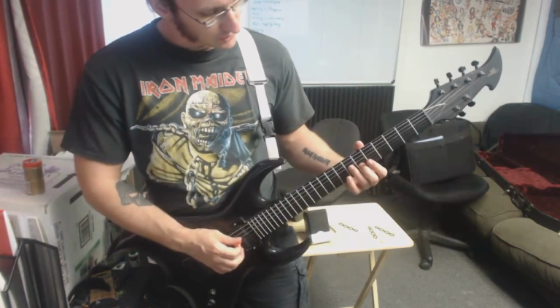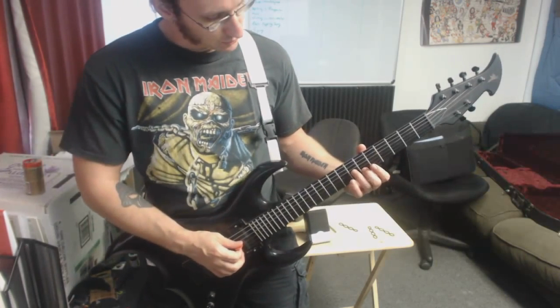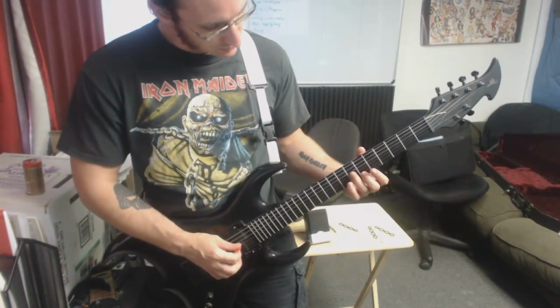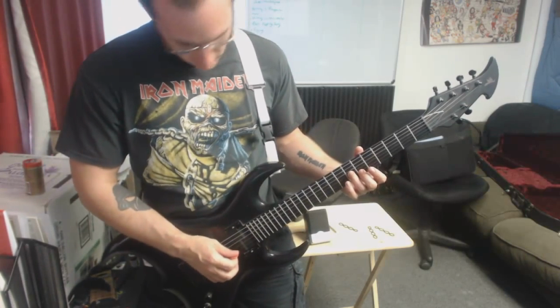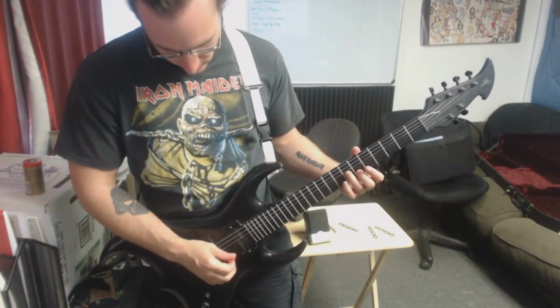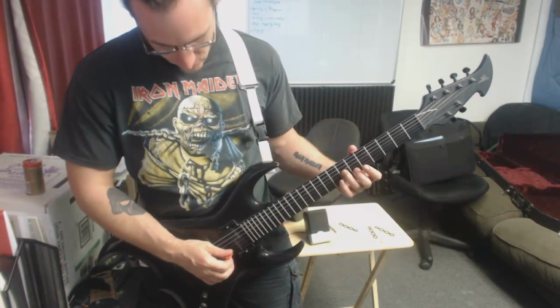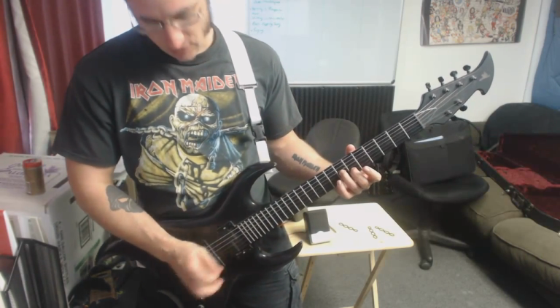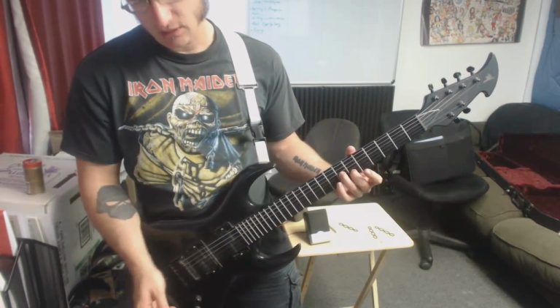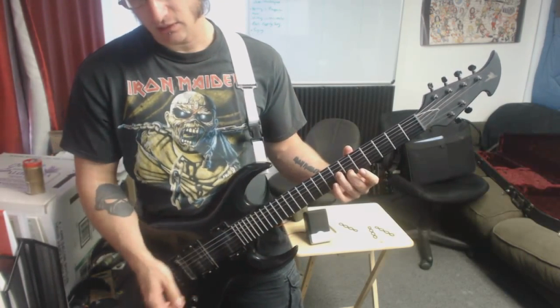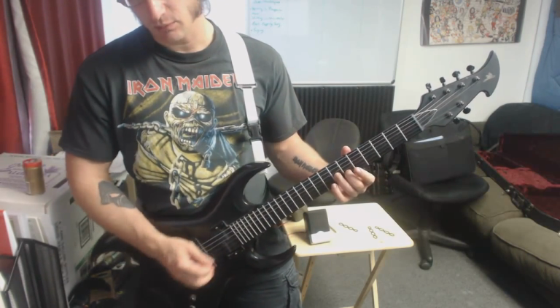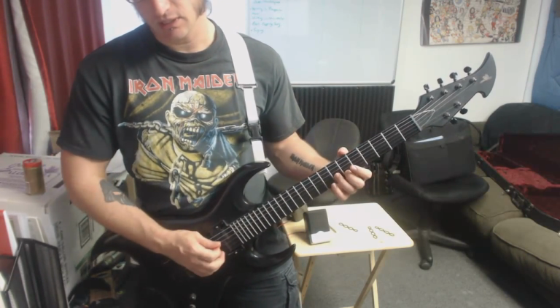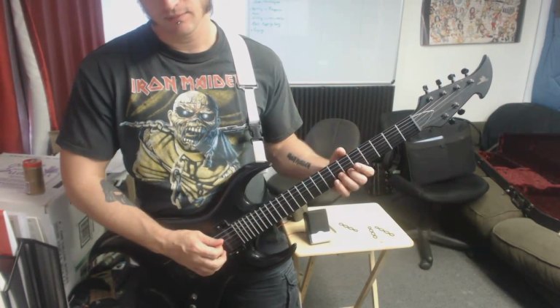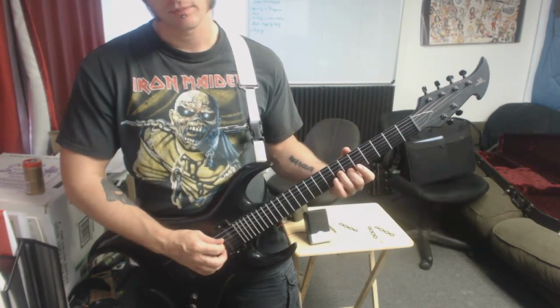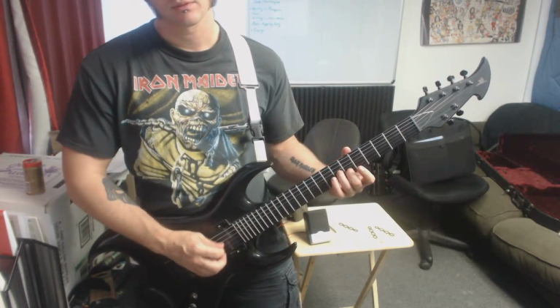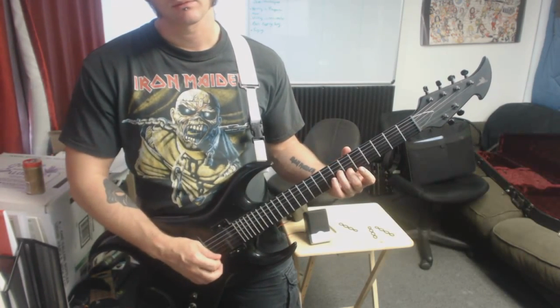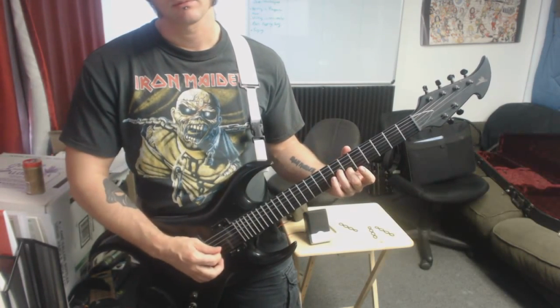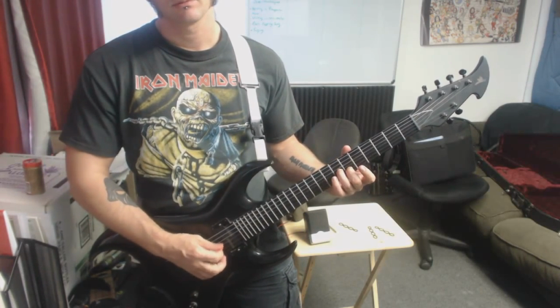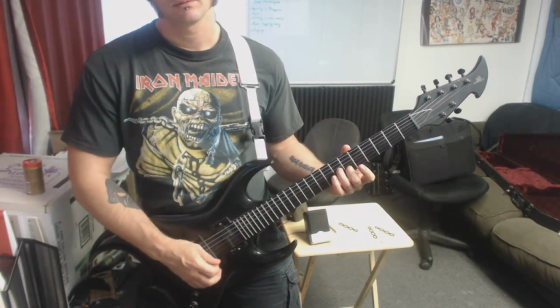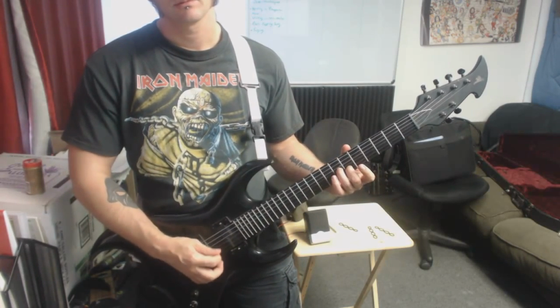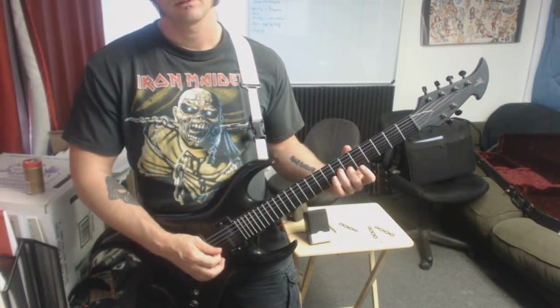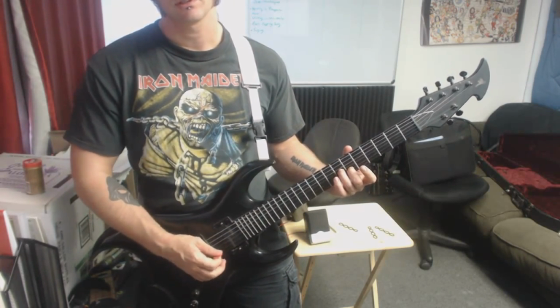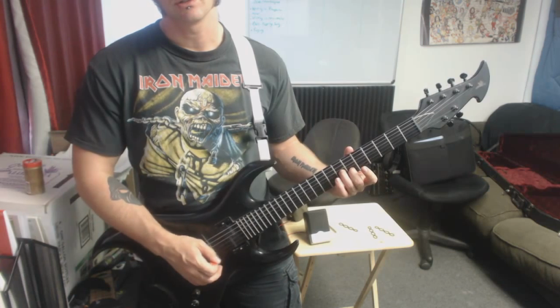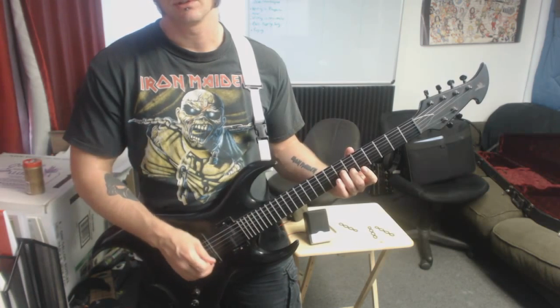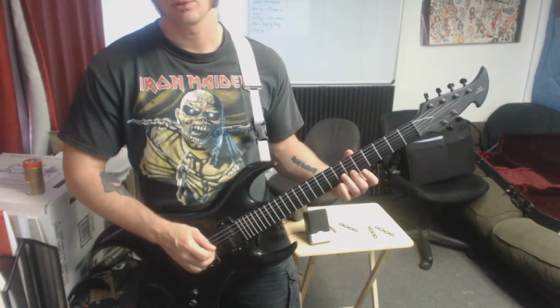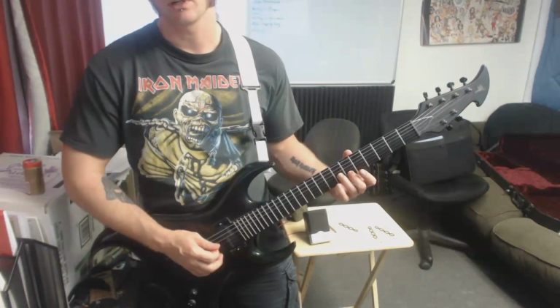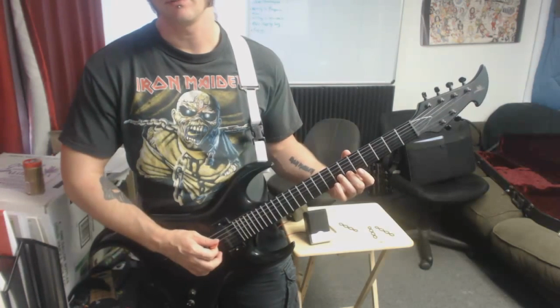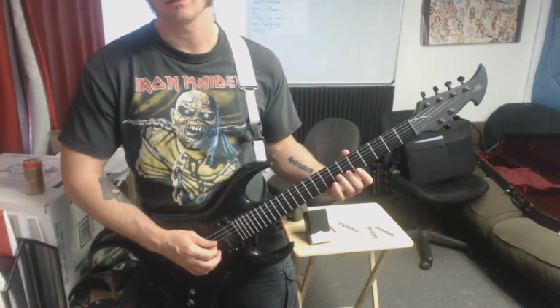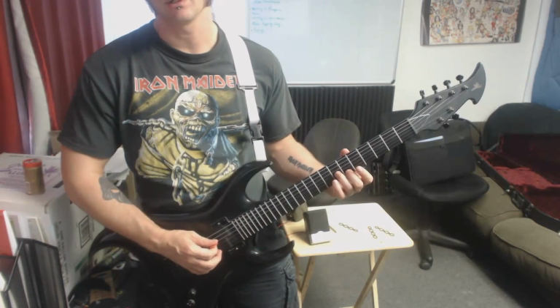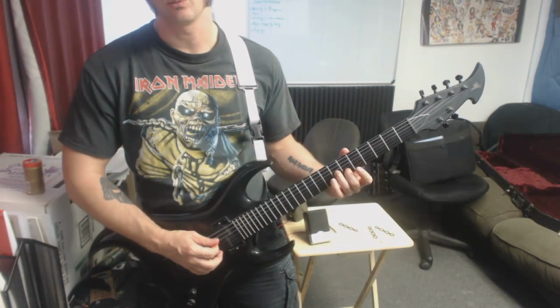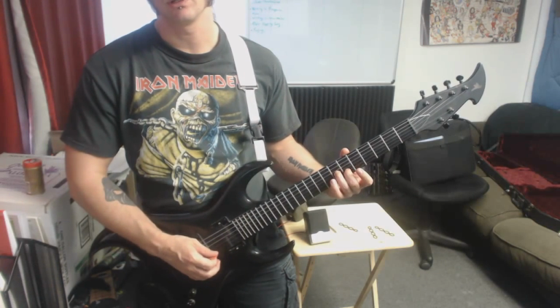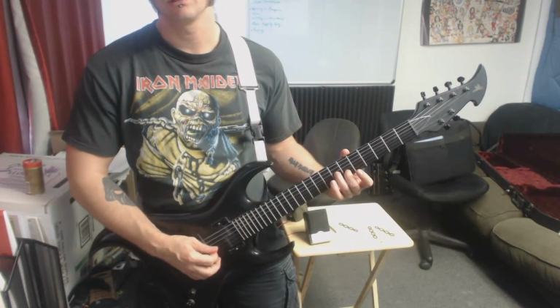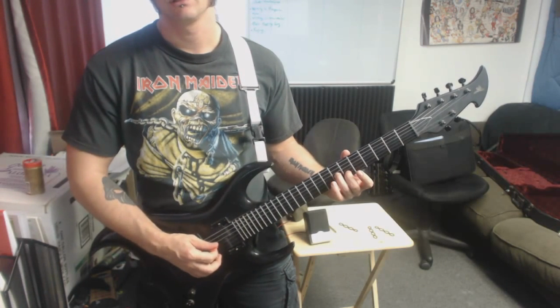You're just holding the 7 on the G, 6 on the B. You're just doing this quite often.